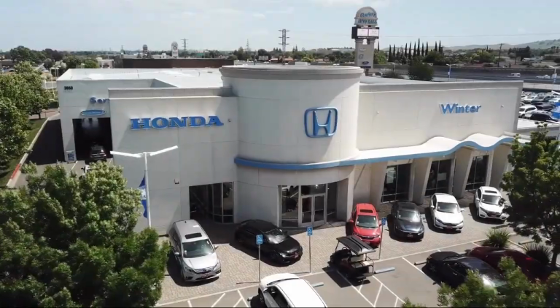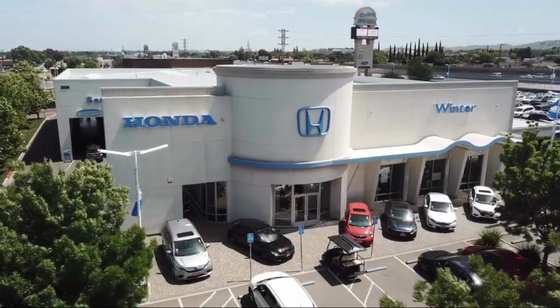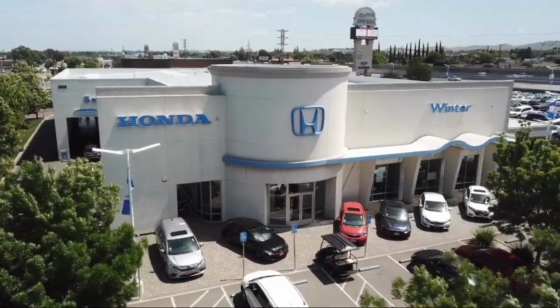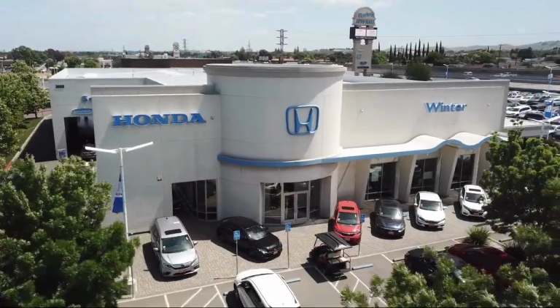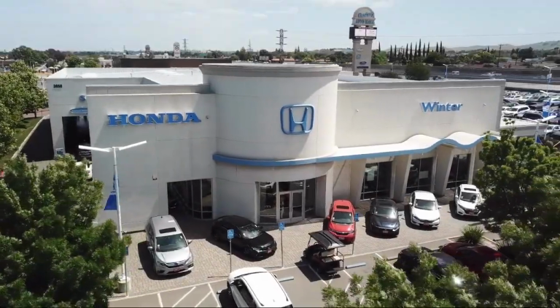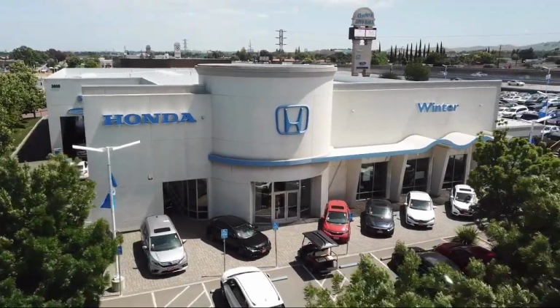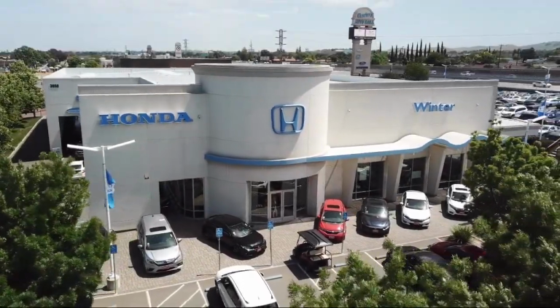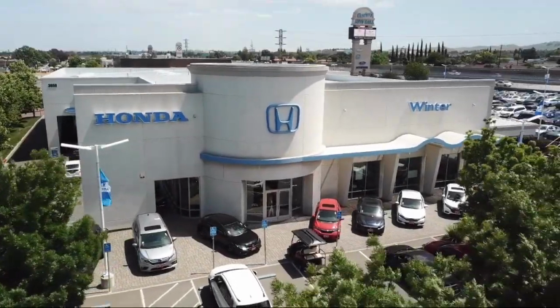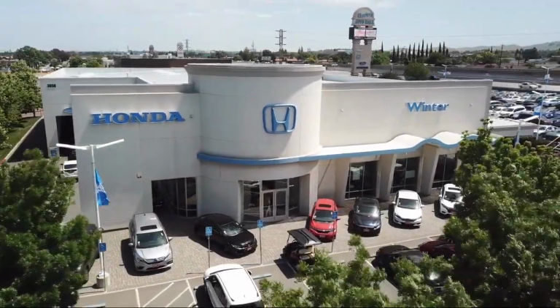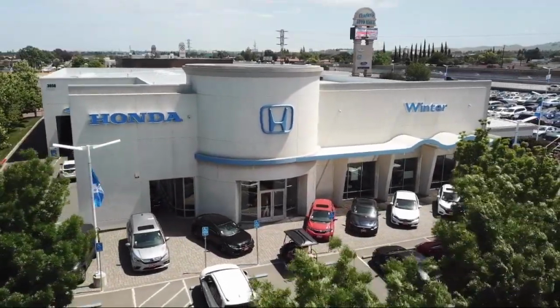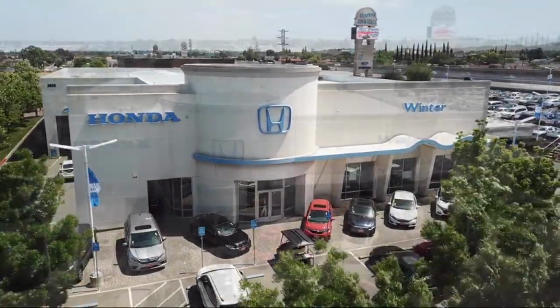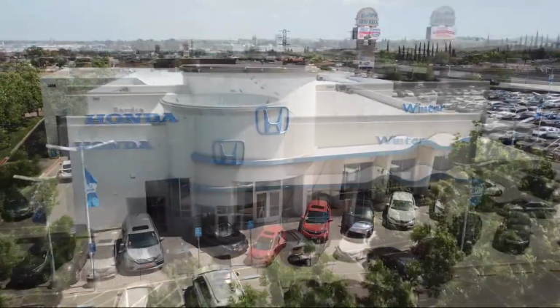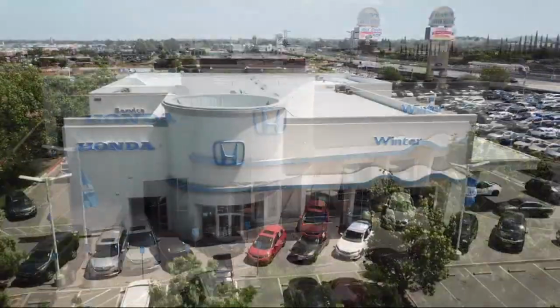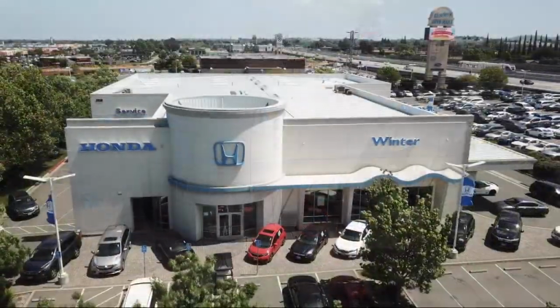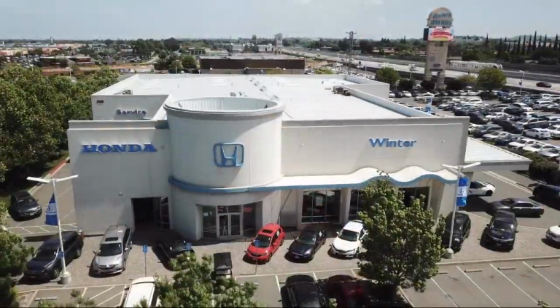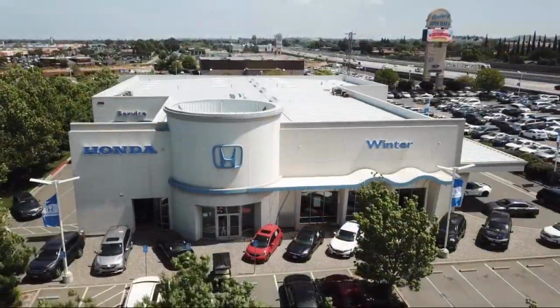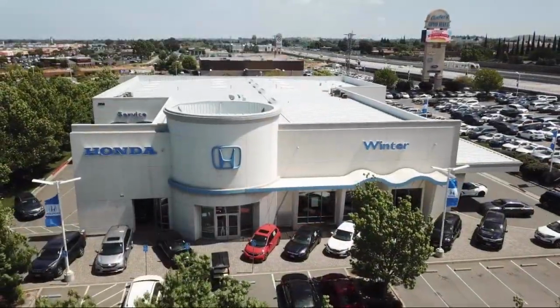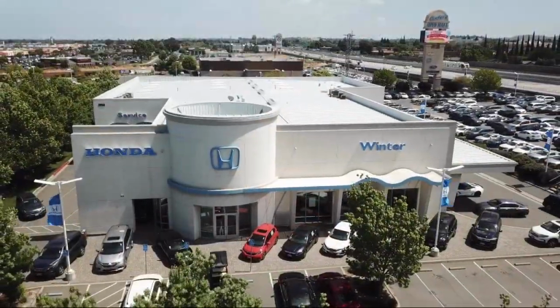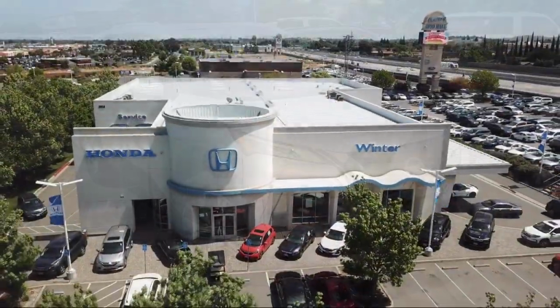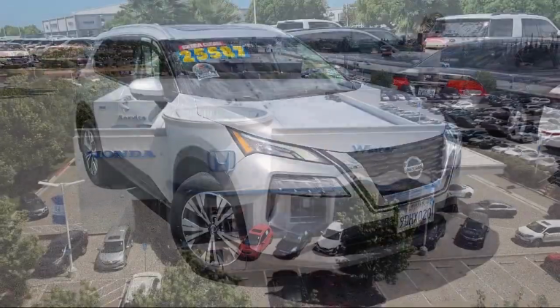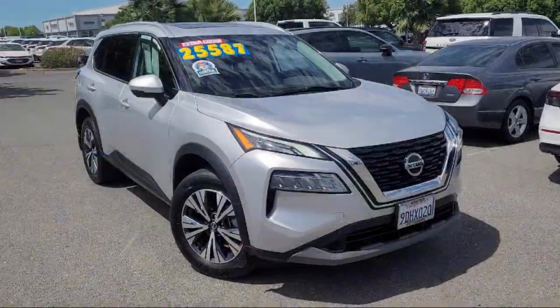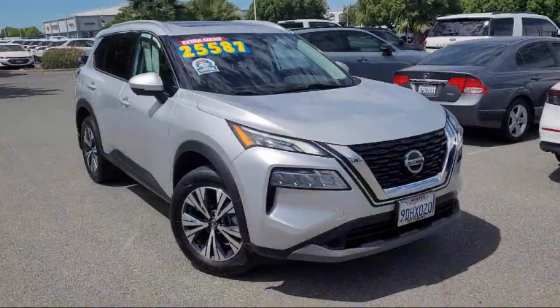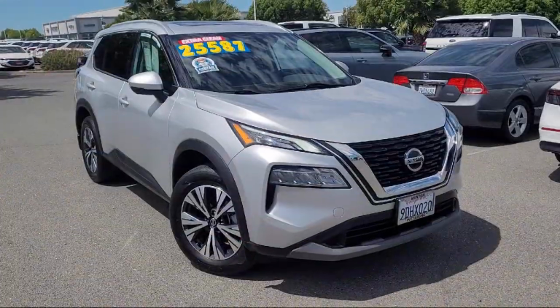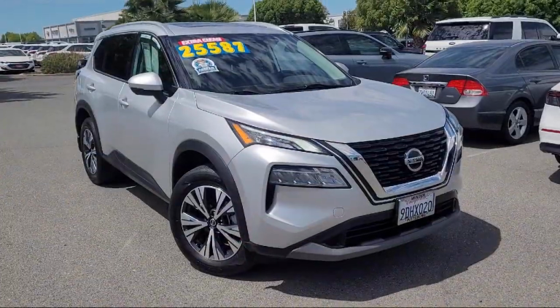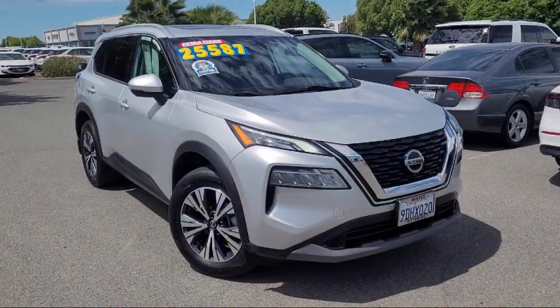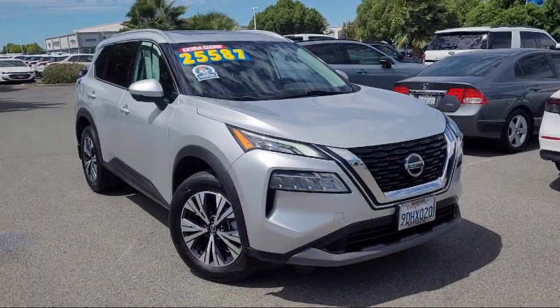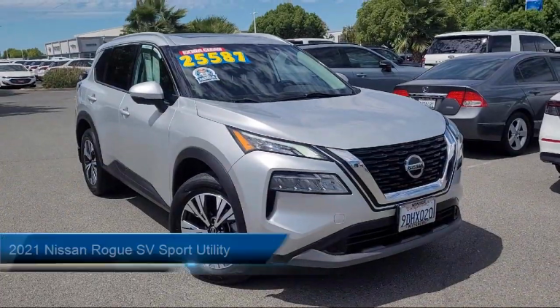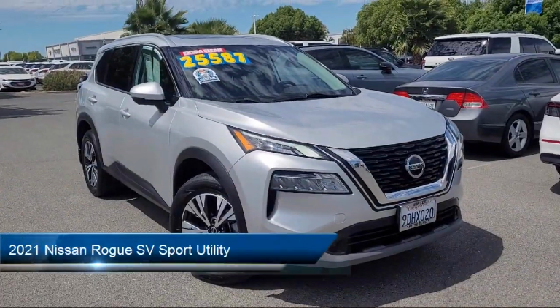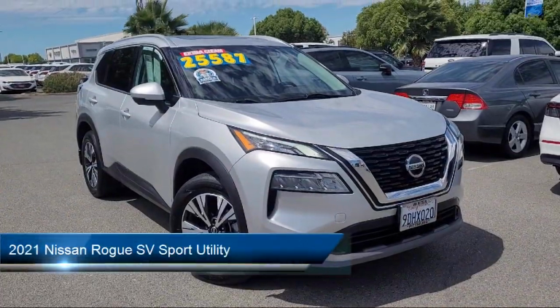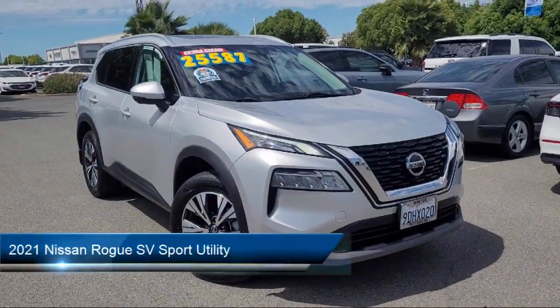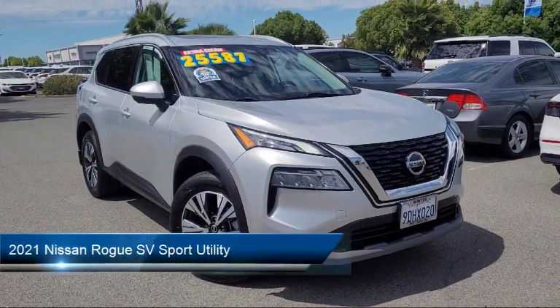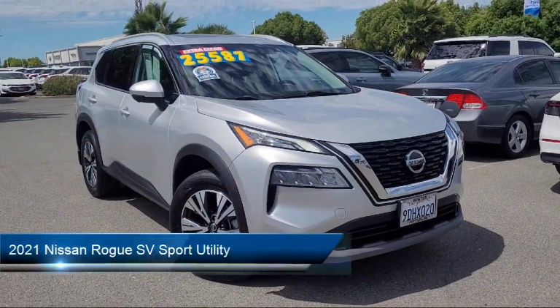Welcome to Winter Honda, your premier destination for purchasing a vehicle. Here's a look at another one of our great vehicles from our inventory.